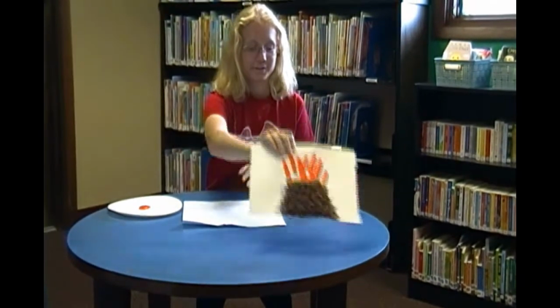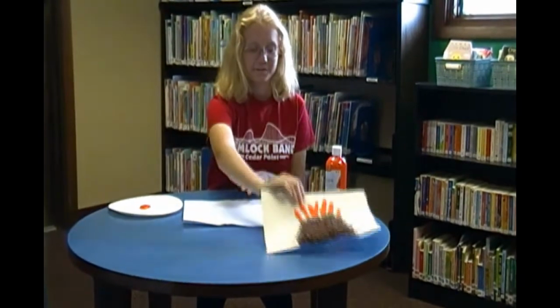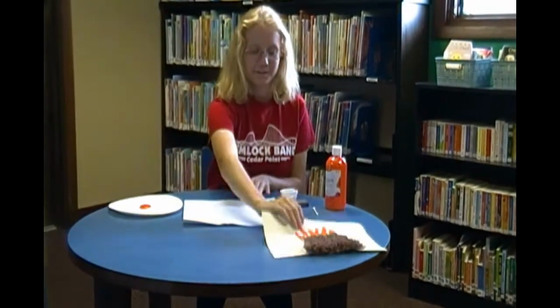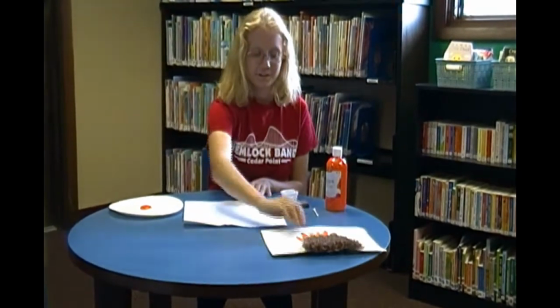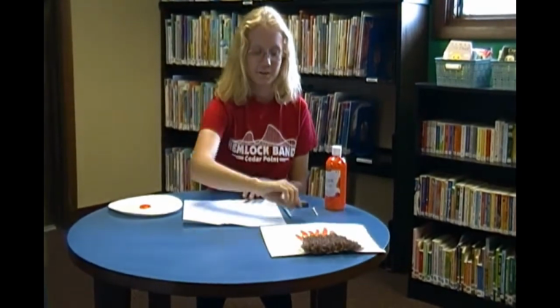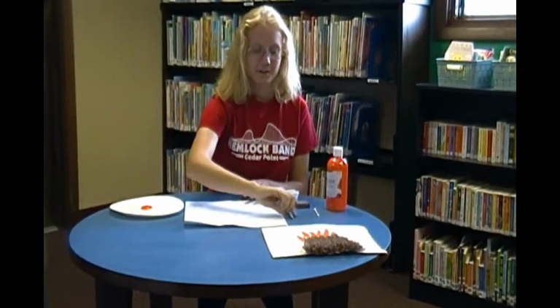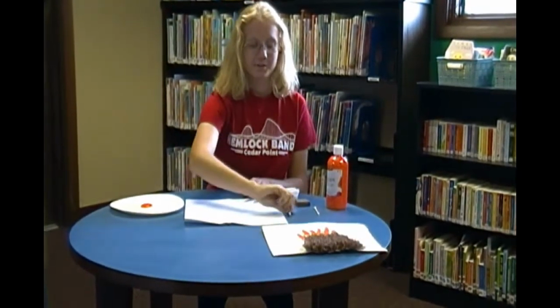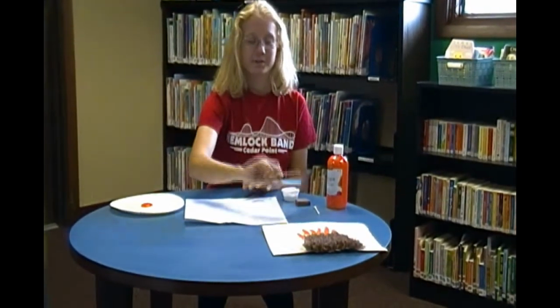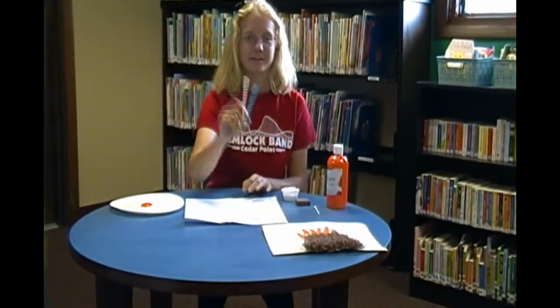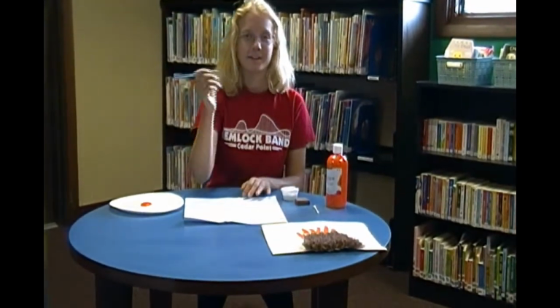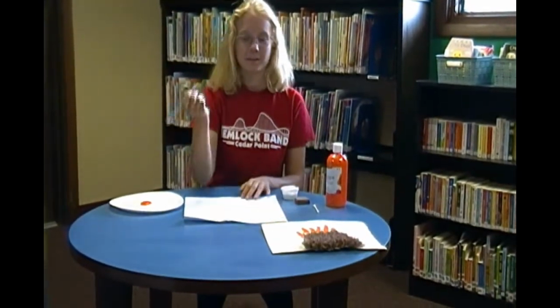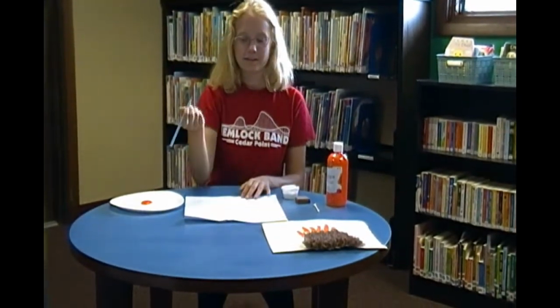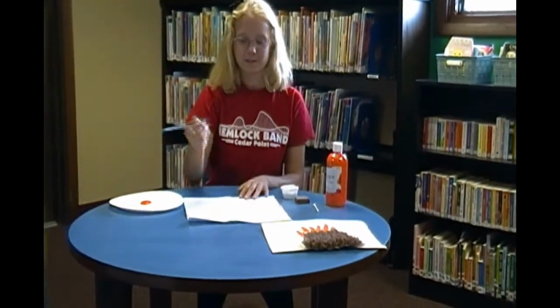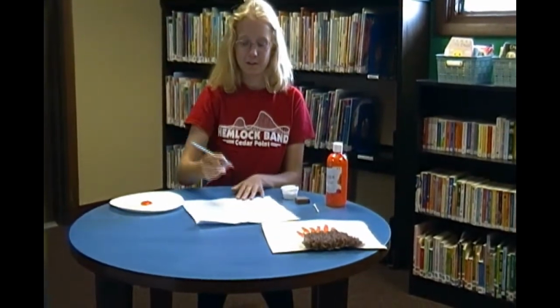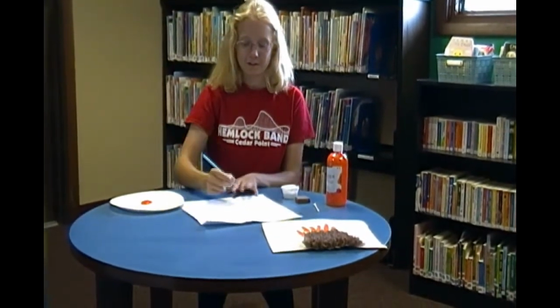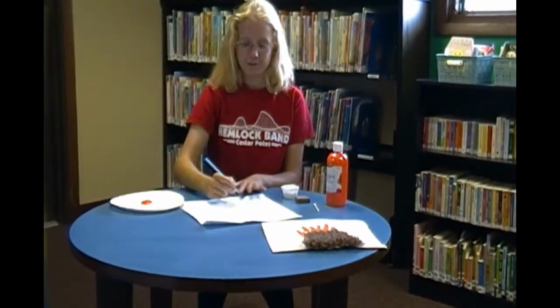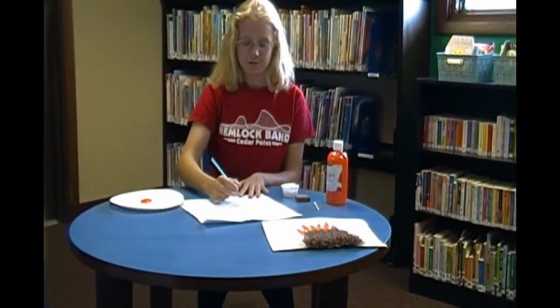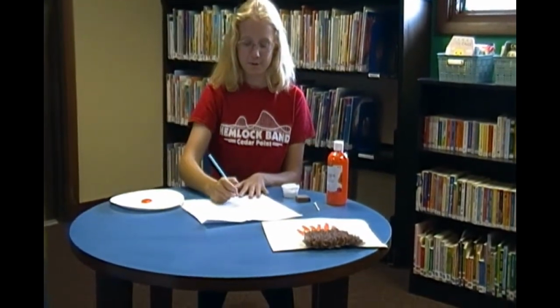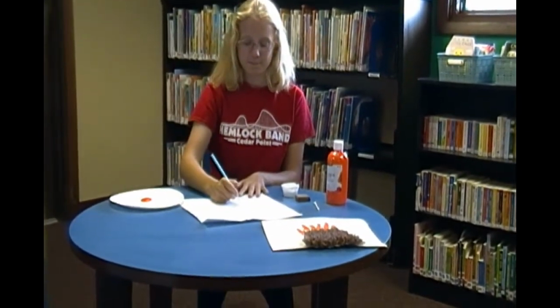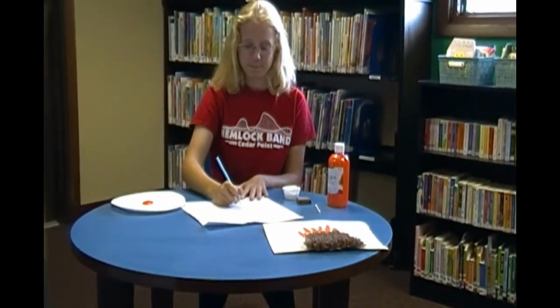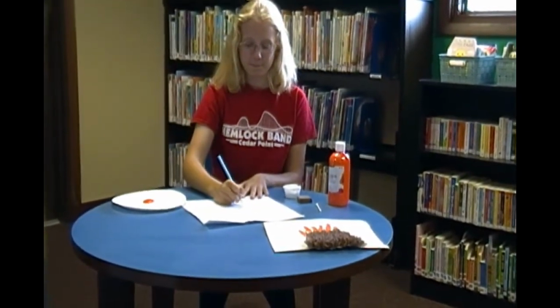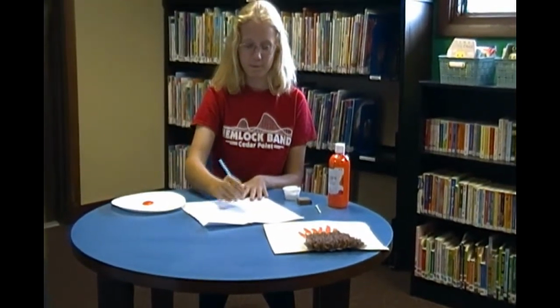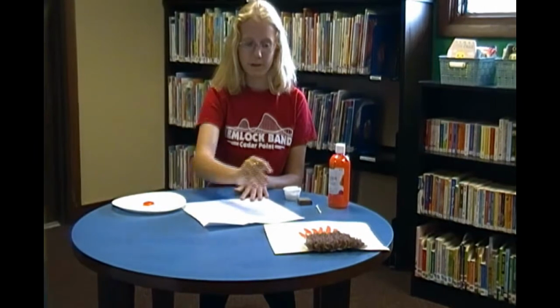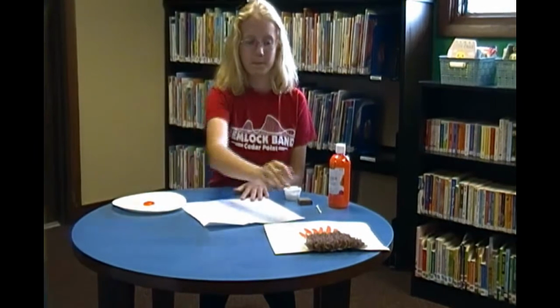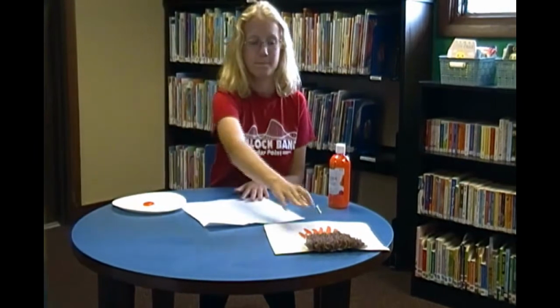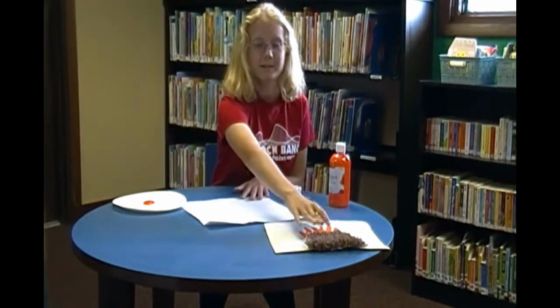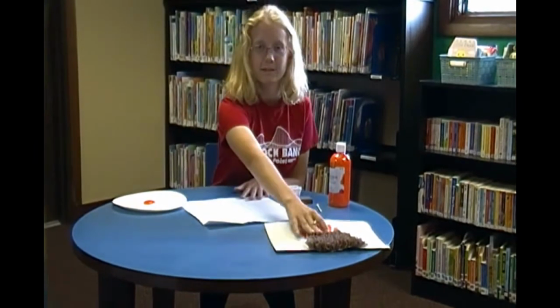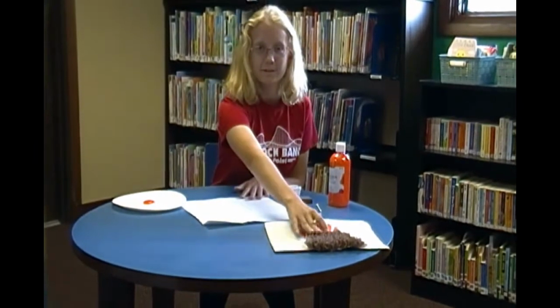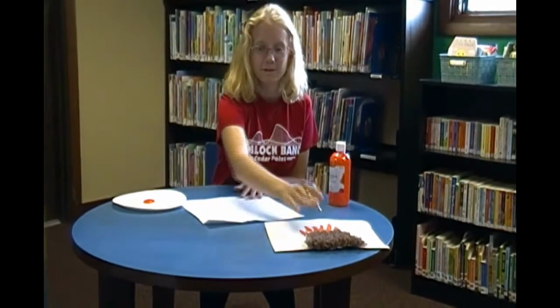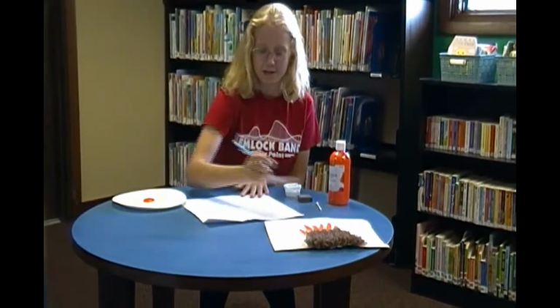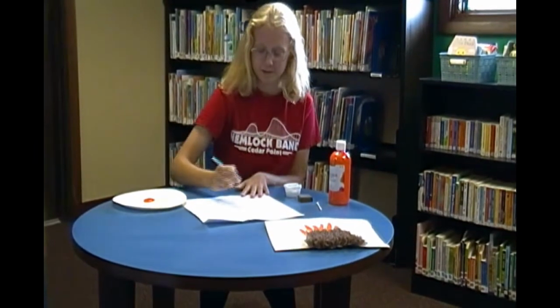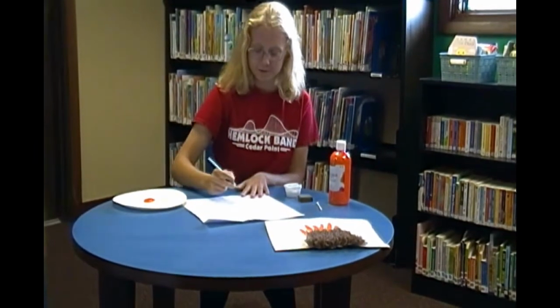The first thing you're going to want to do is take your pencil and draw the base of your volcano.